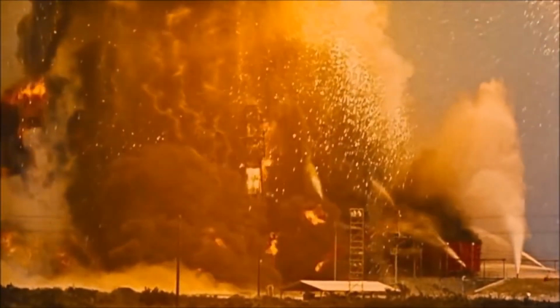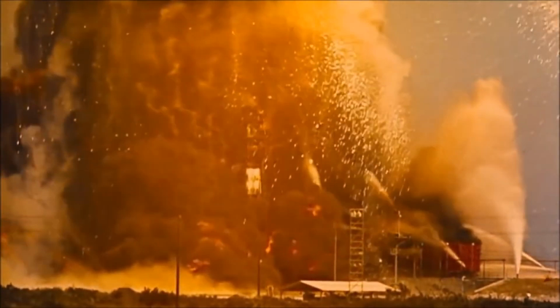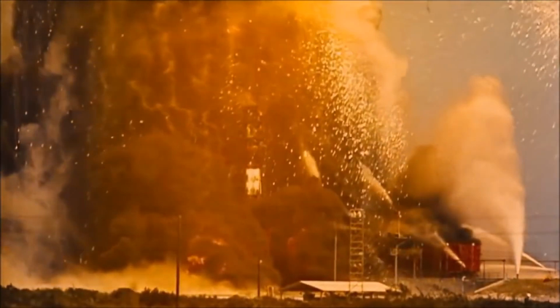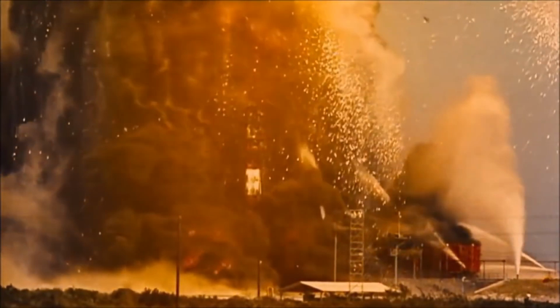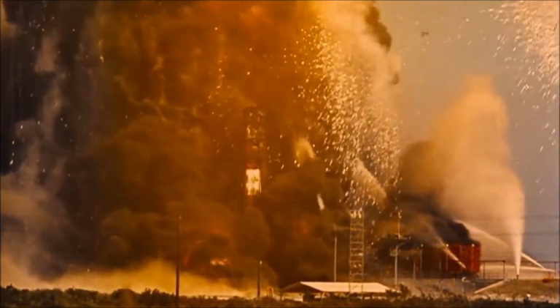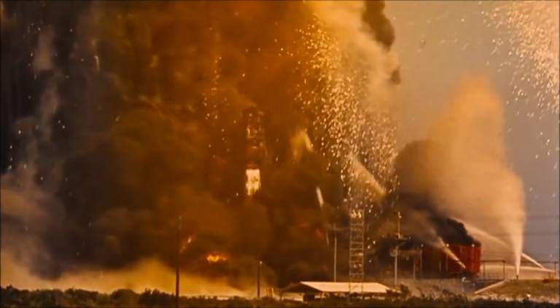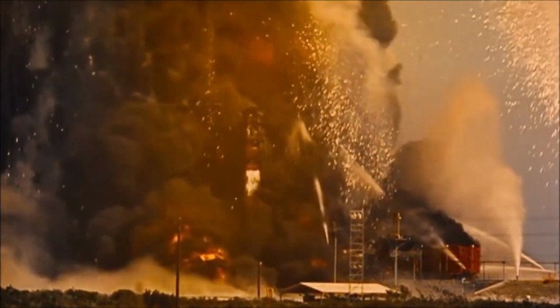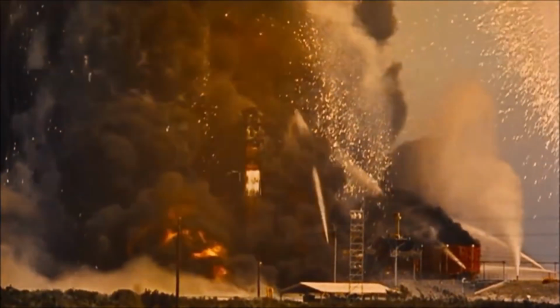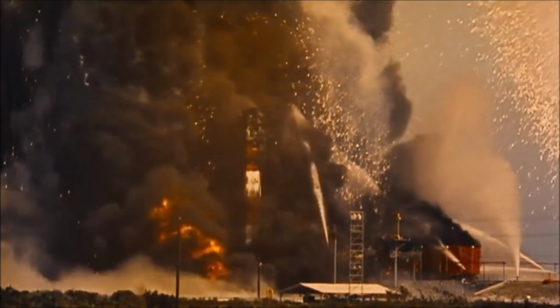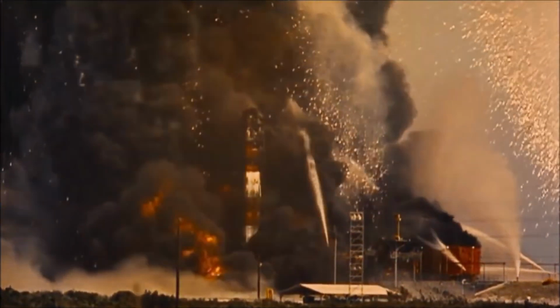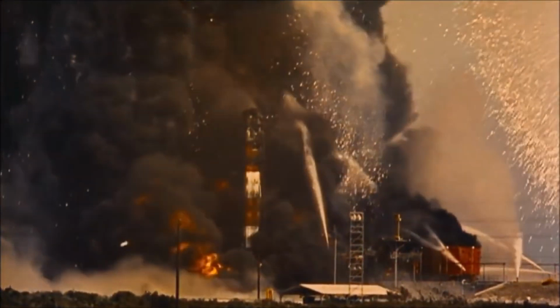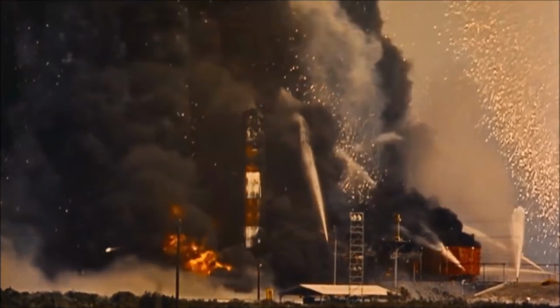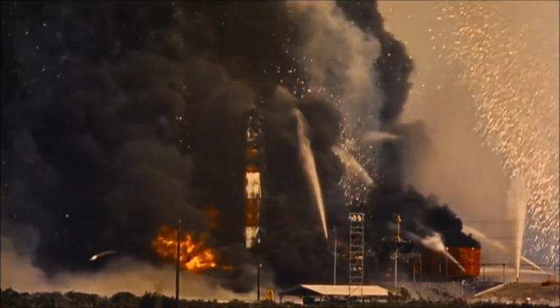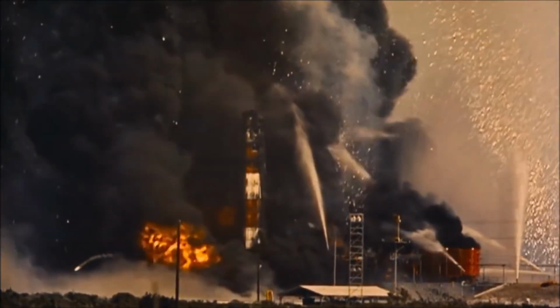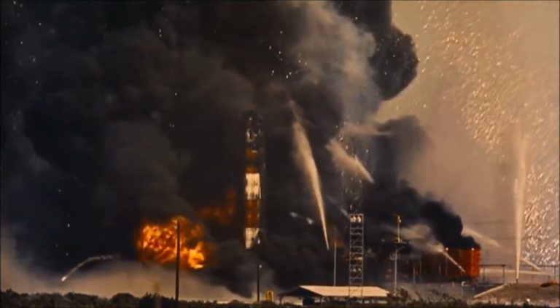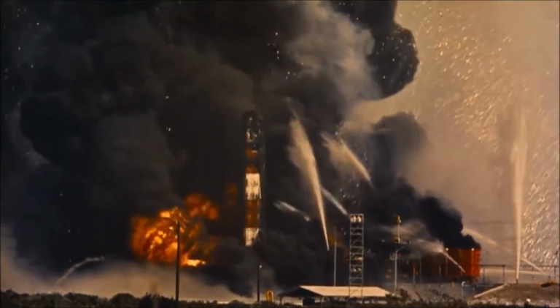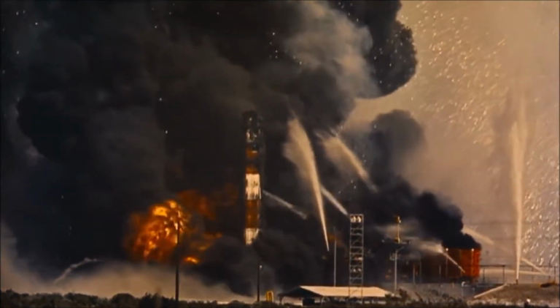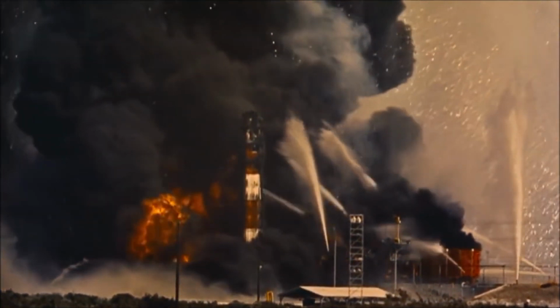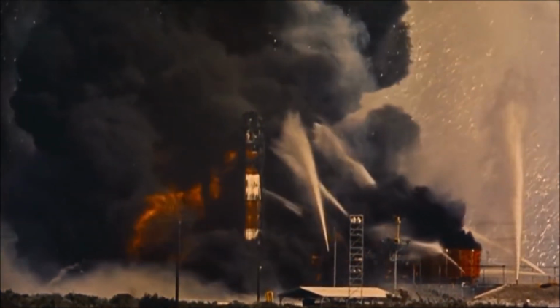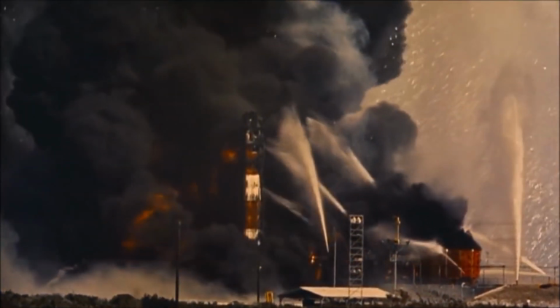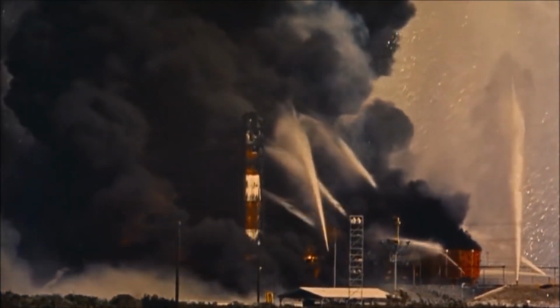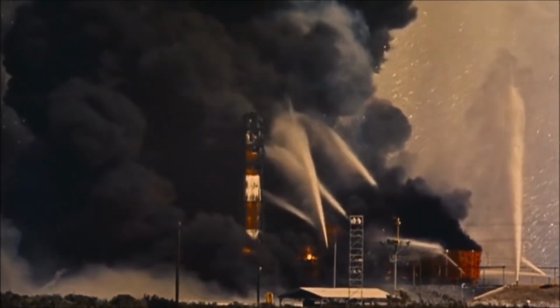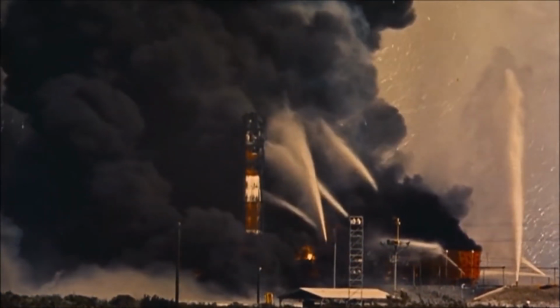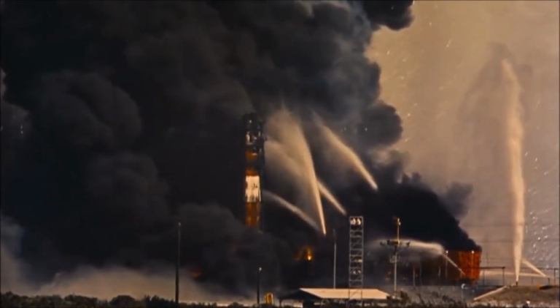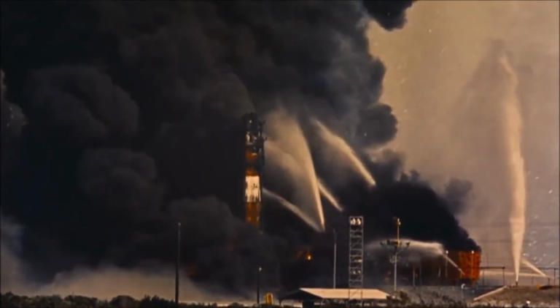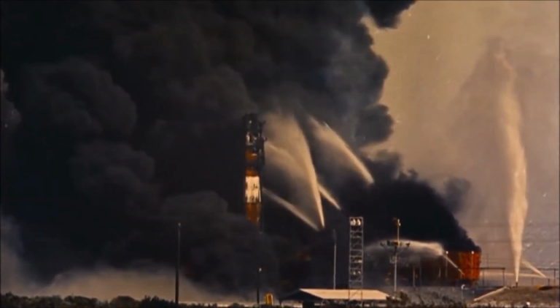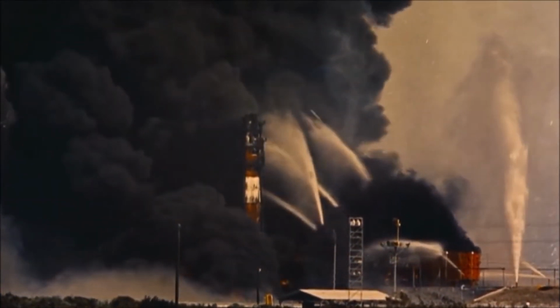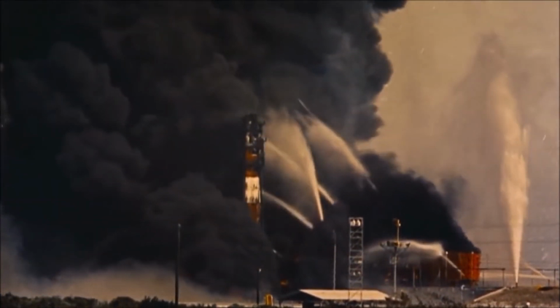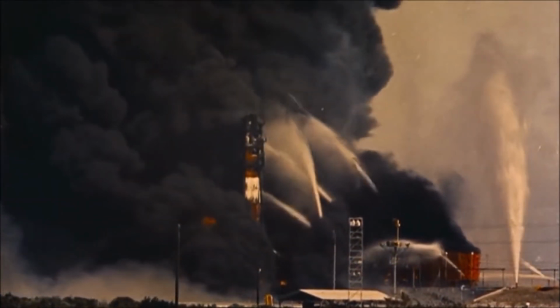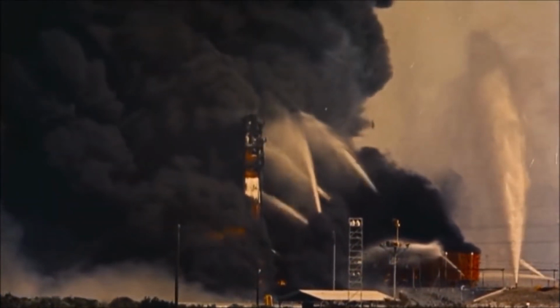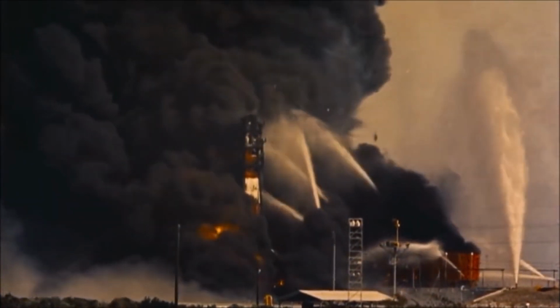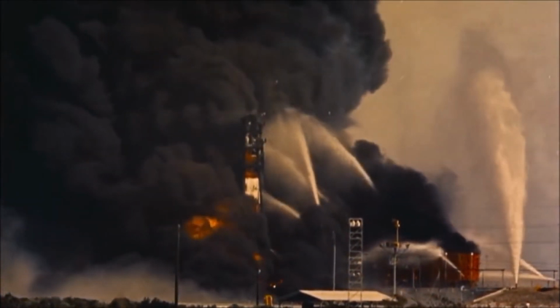One in five Titan rockets fail — tough odds if you're a rocket man.